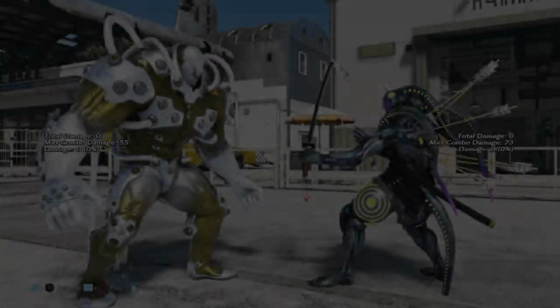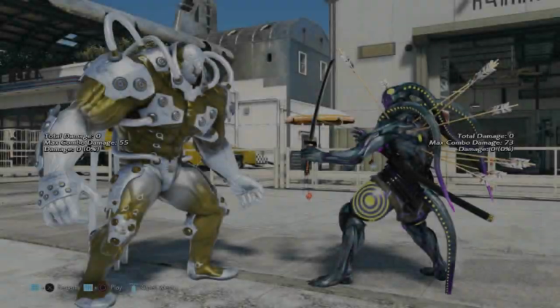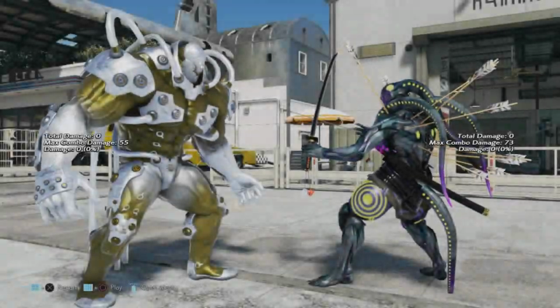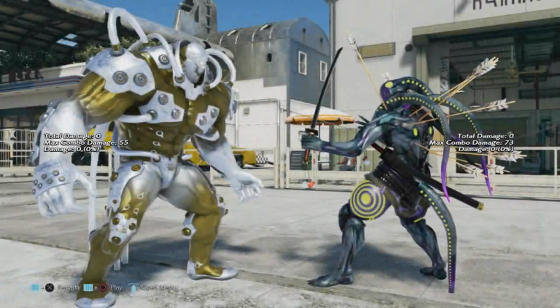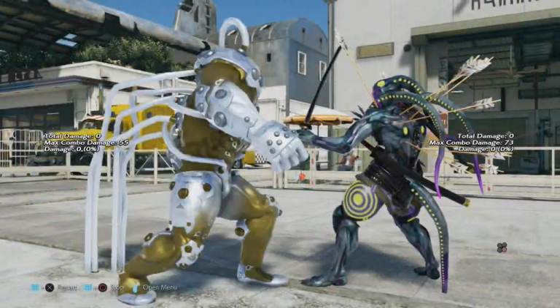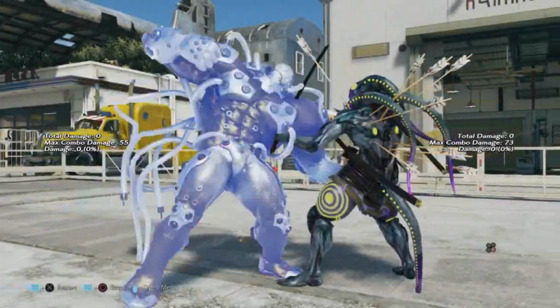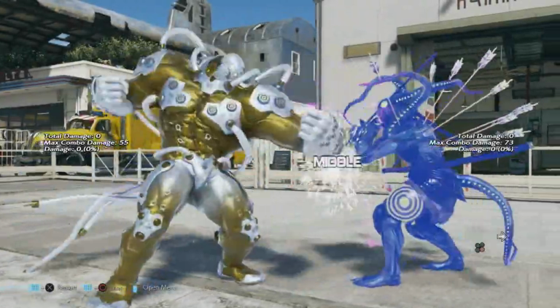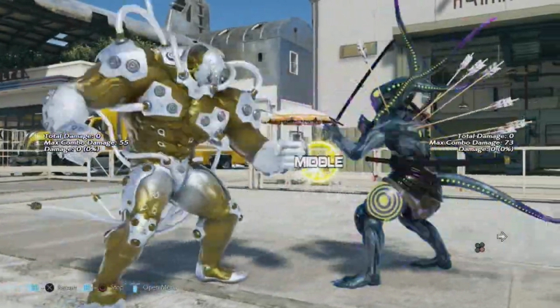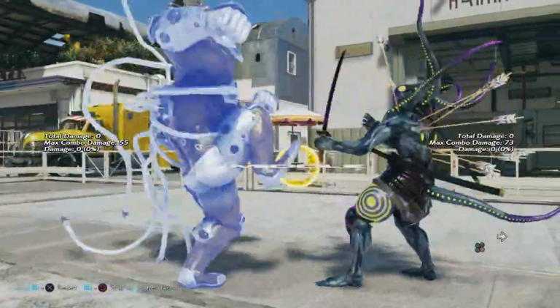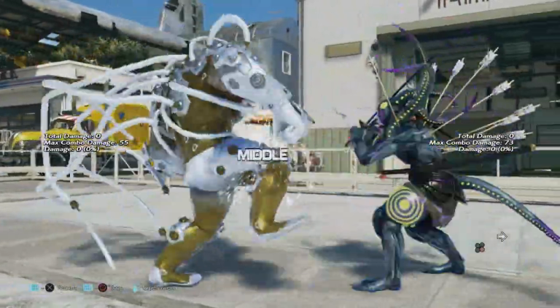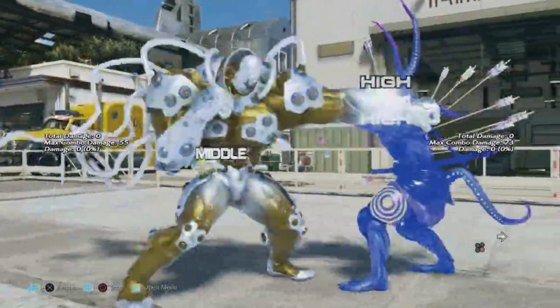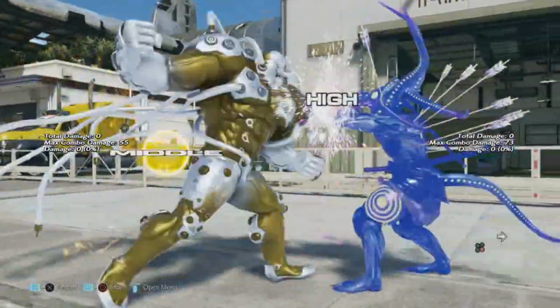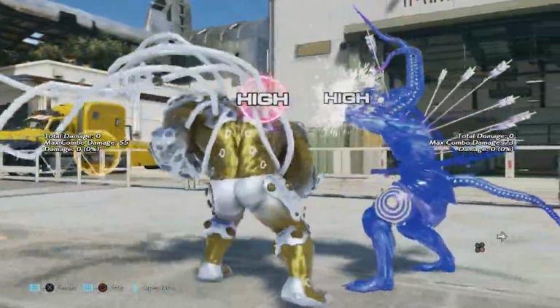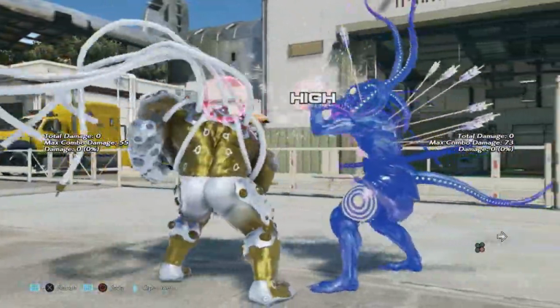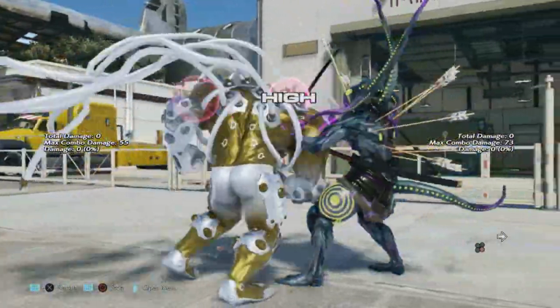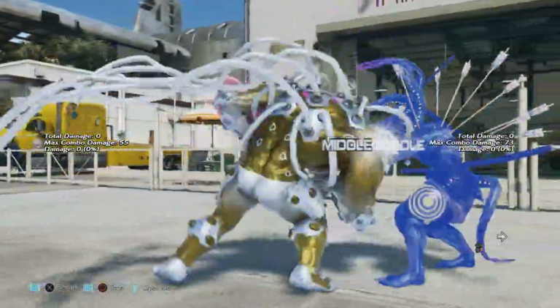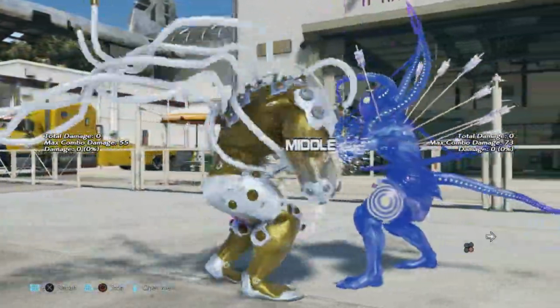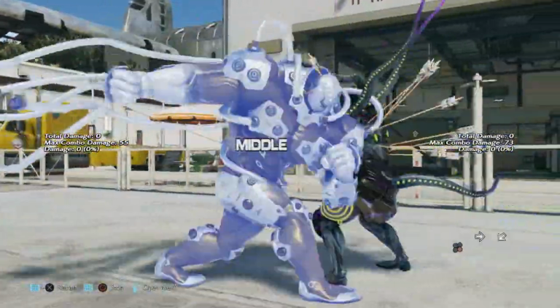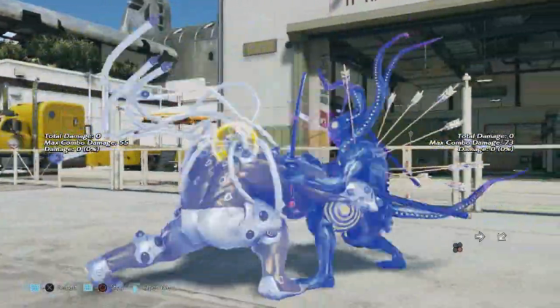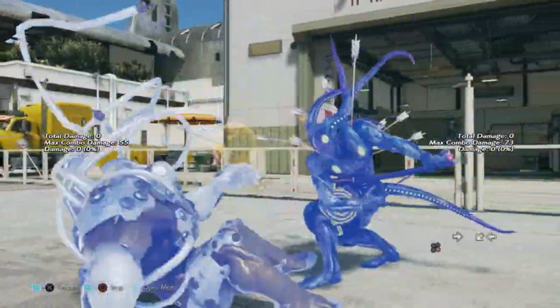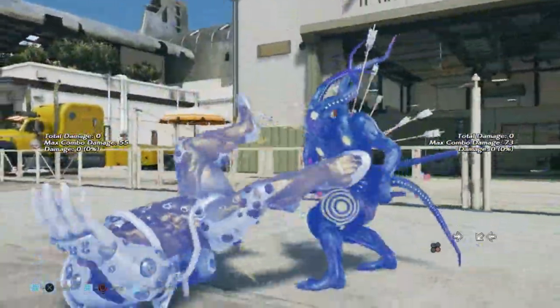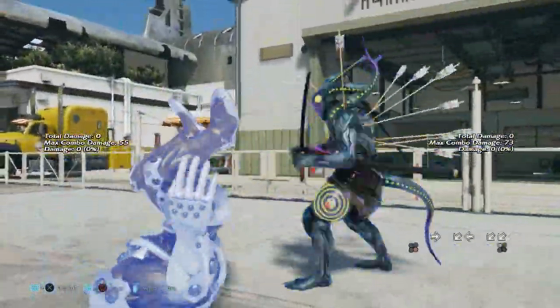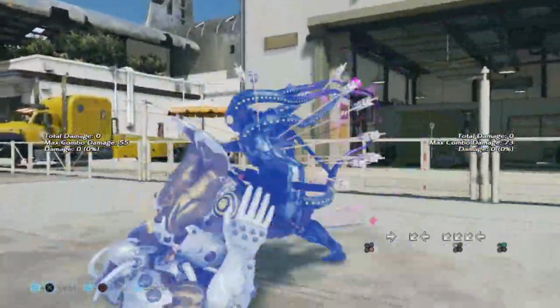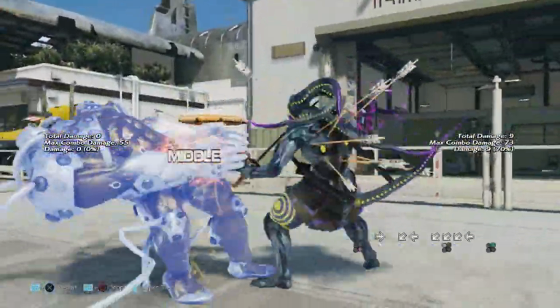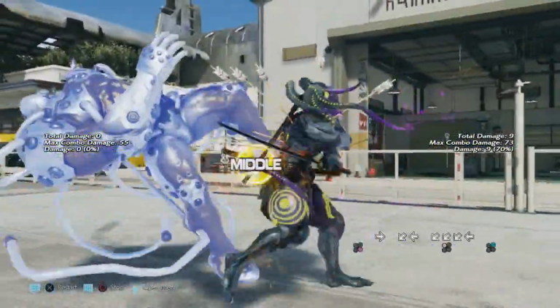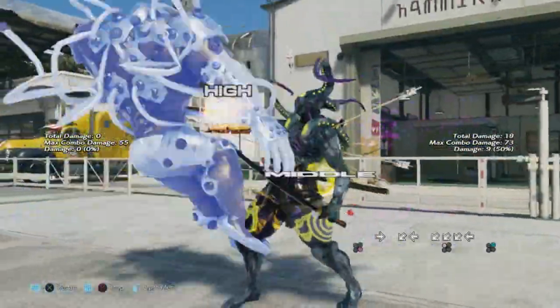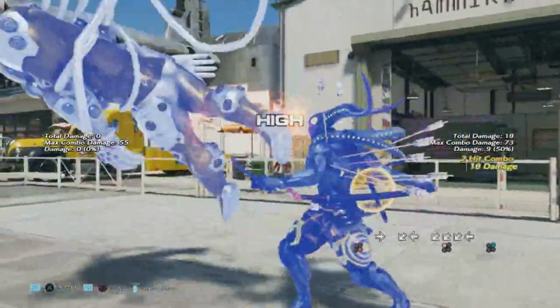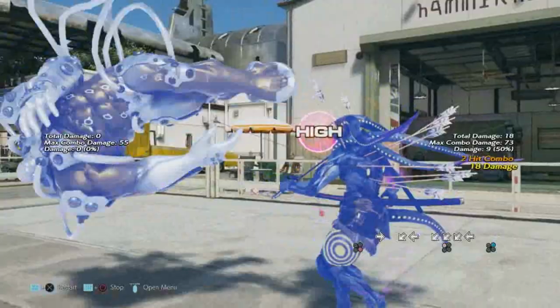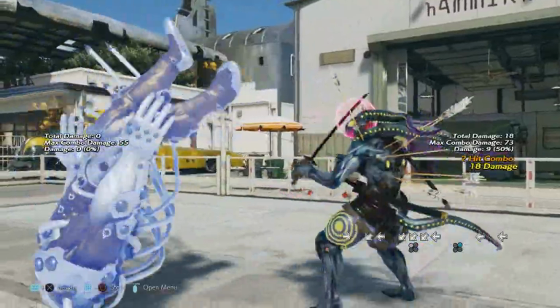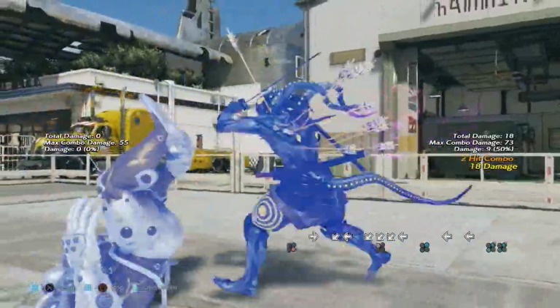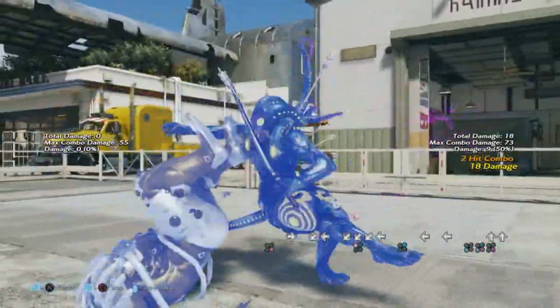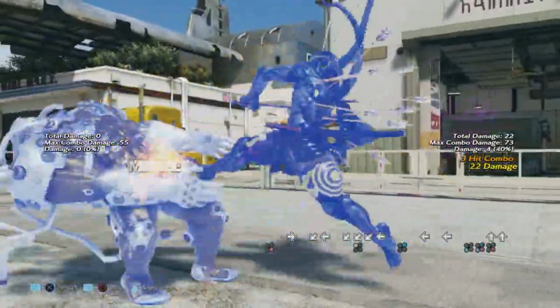To end this off with the 10-hit combo, you're going to low parry the 6th hit out of this one.